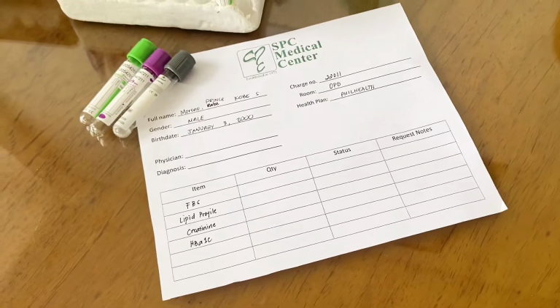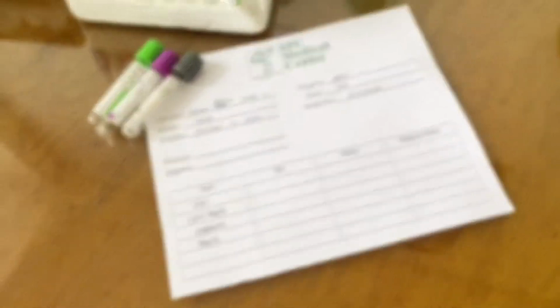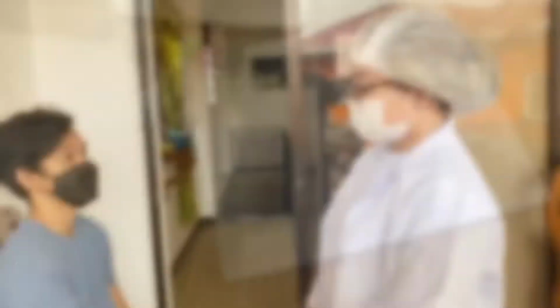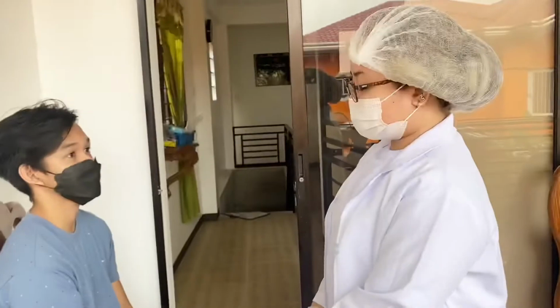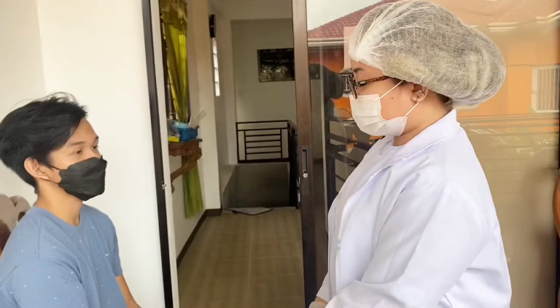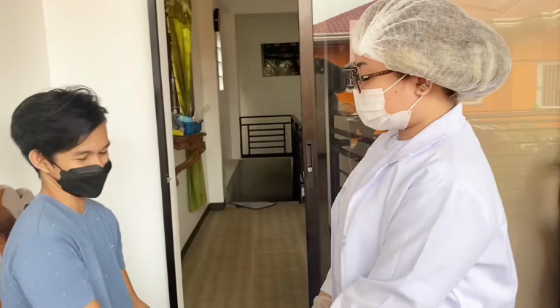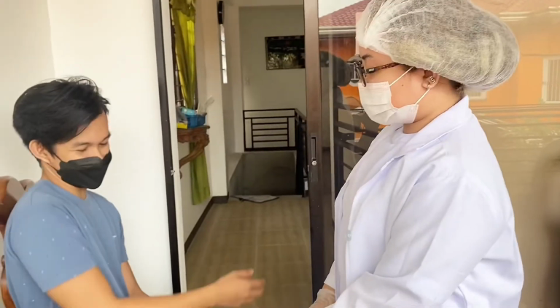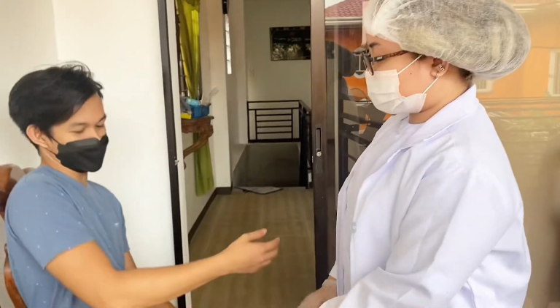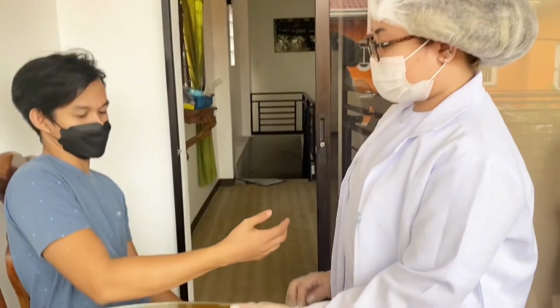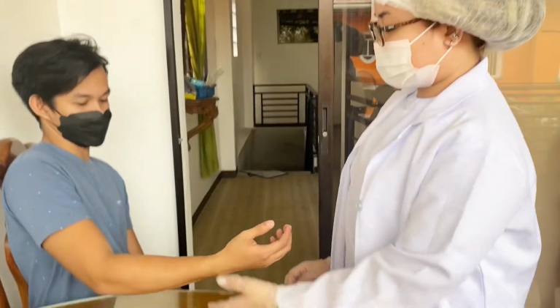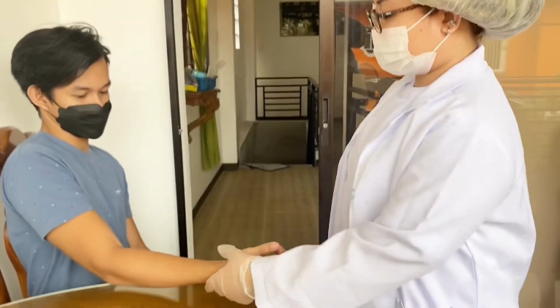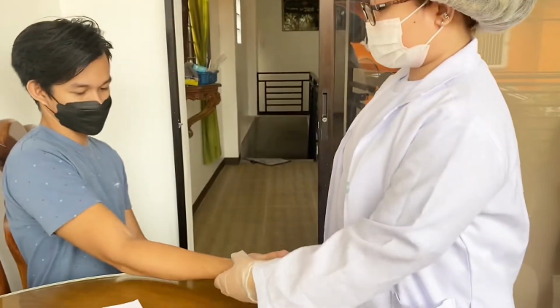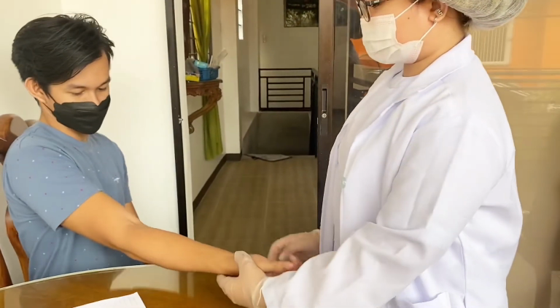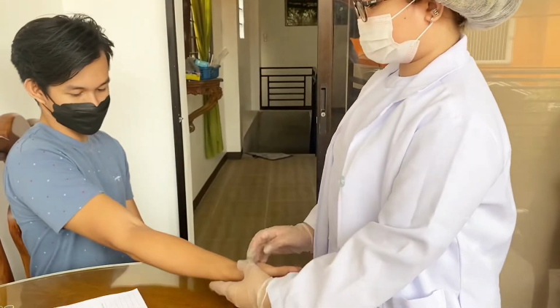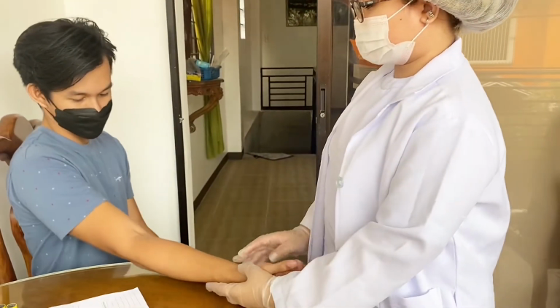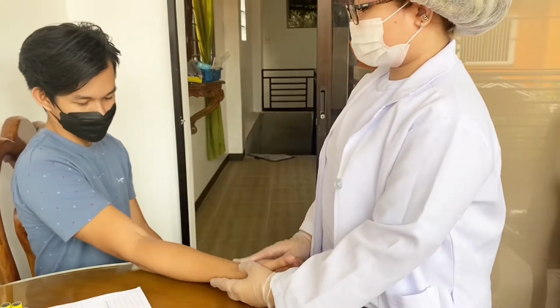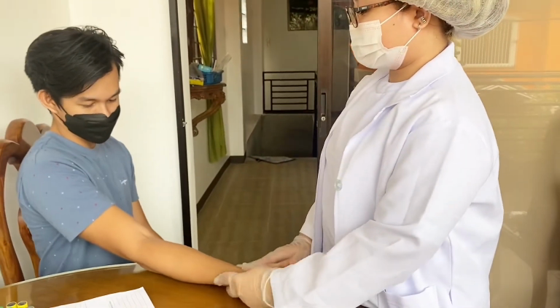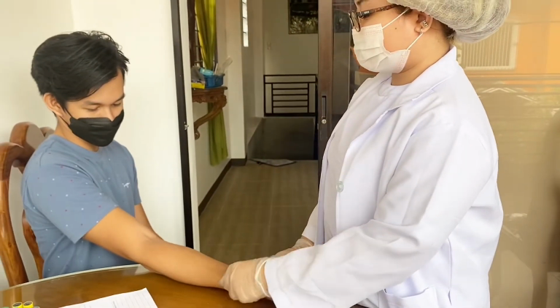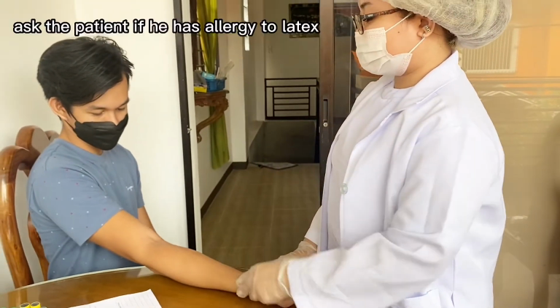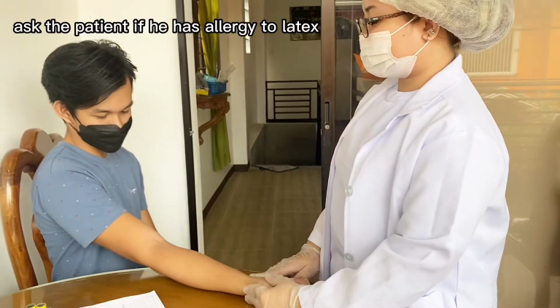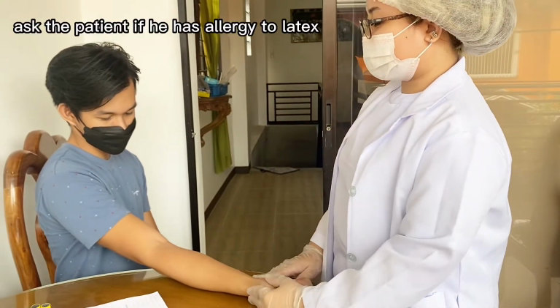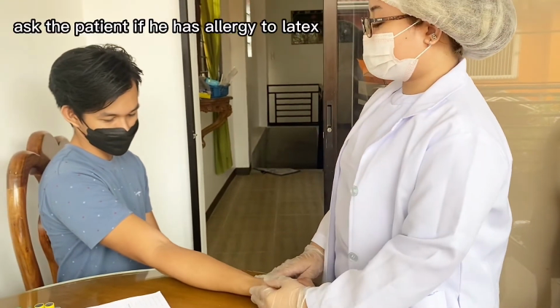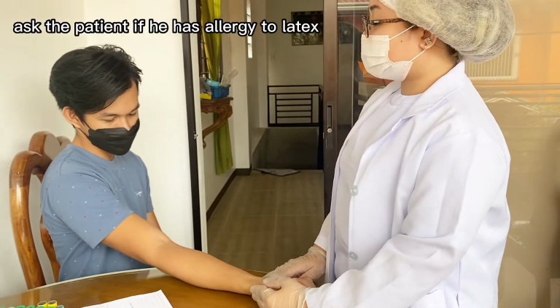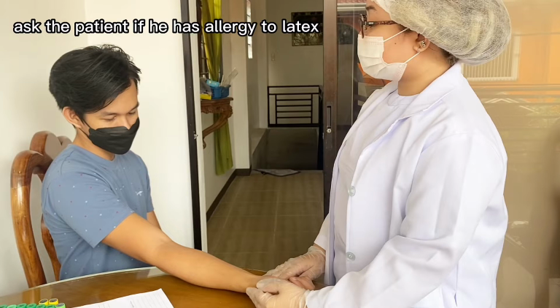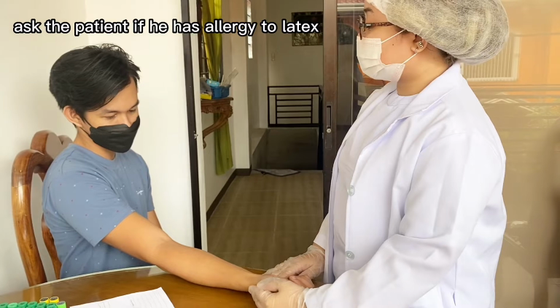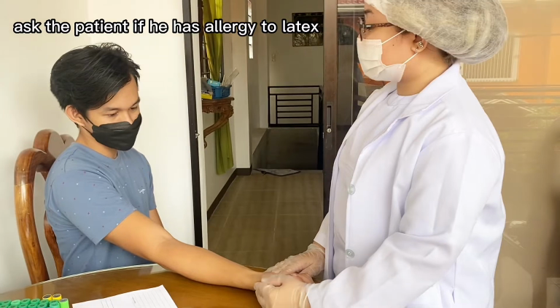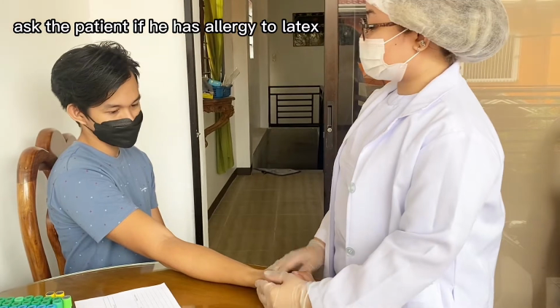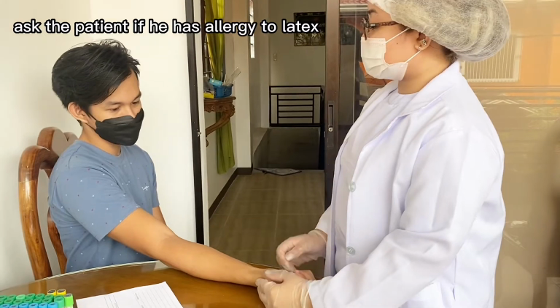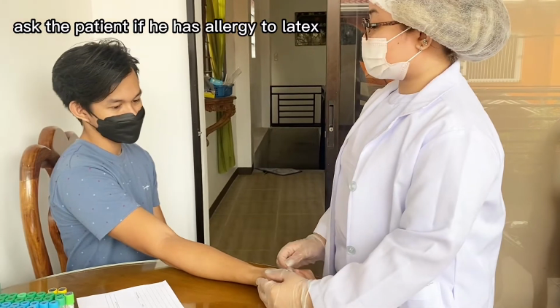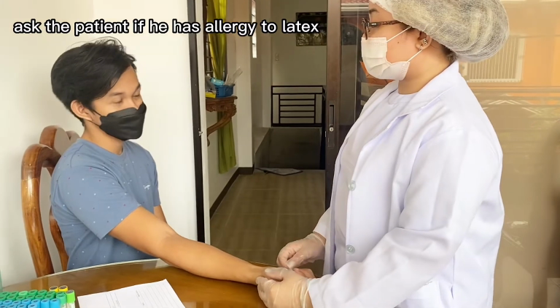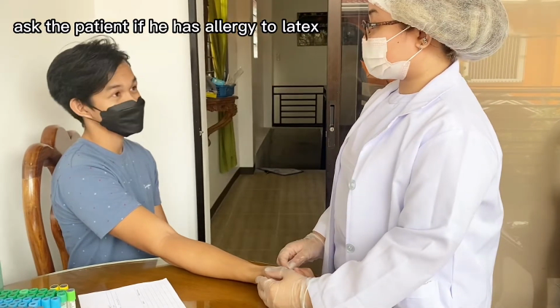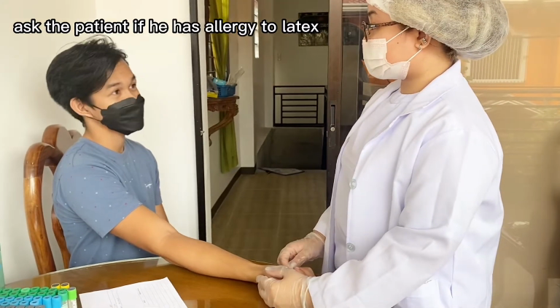Sir, palalina naman muna kamay. Meron po kayong allergy sa latex?